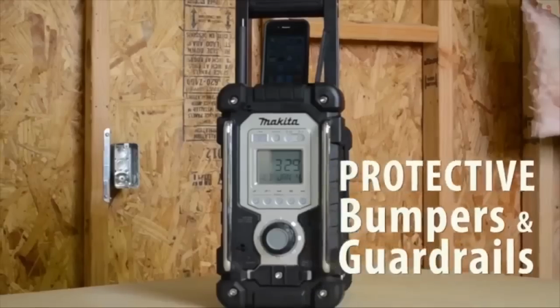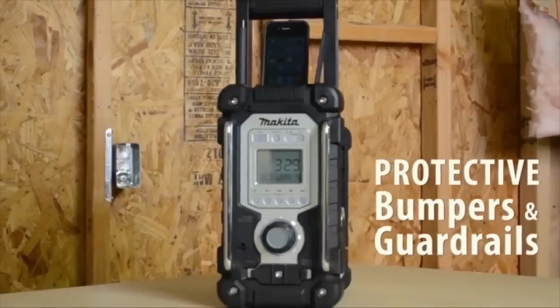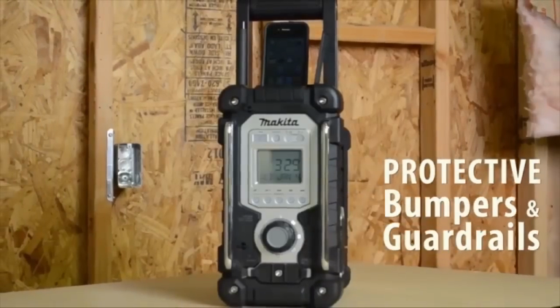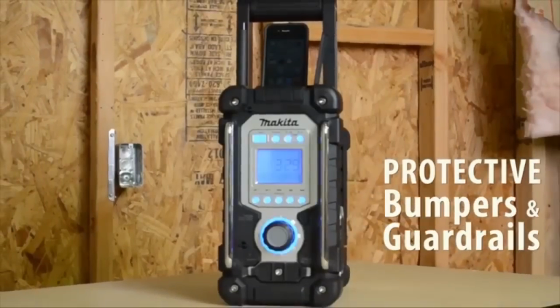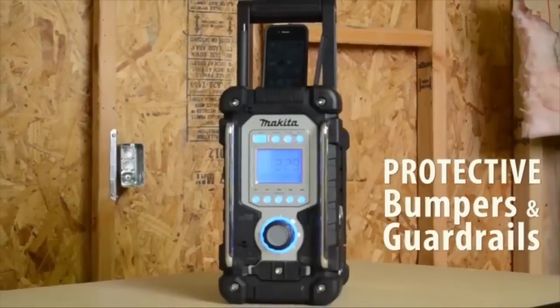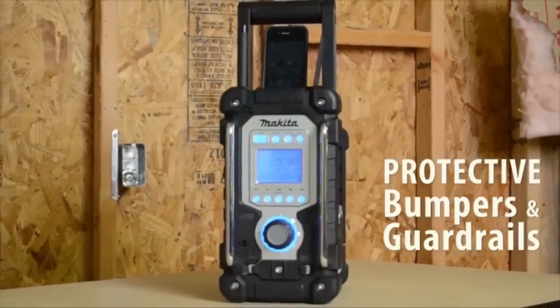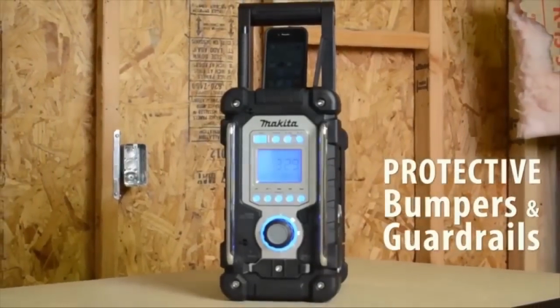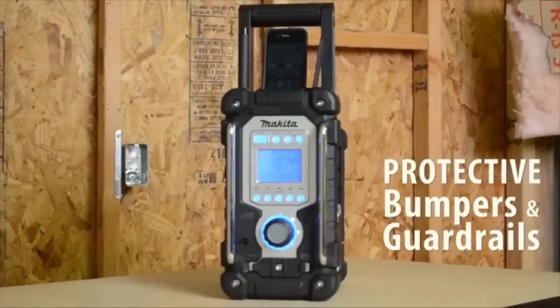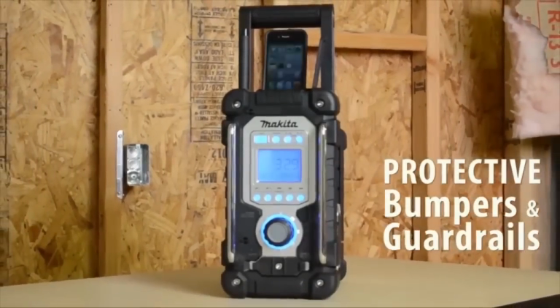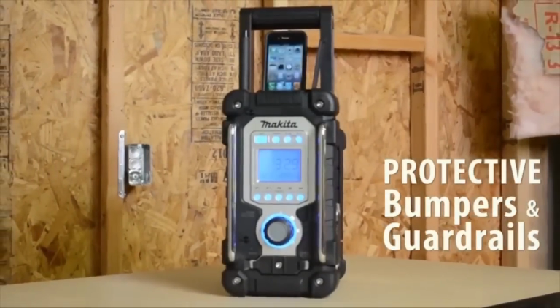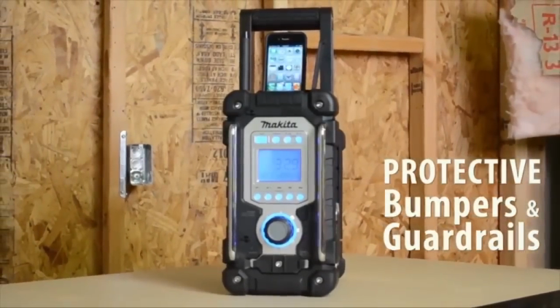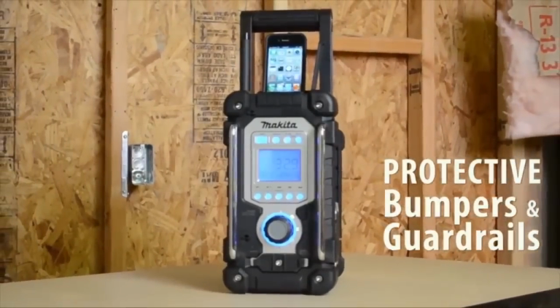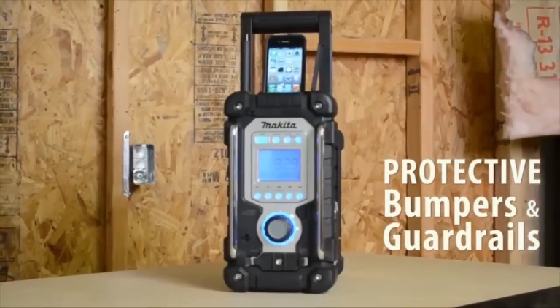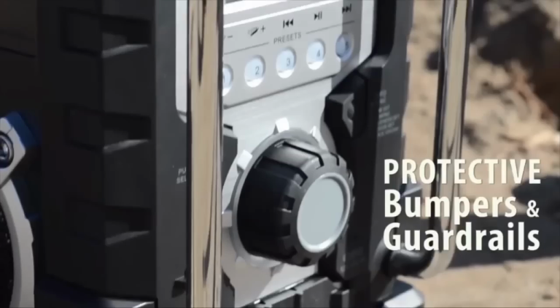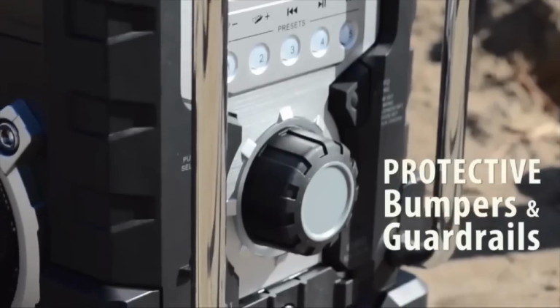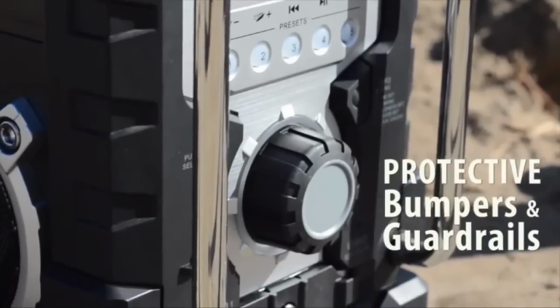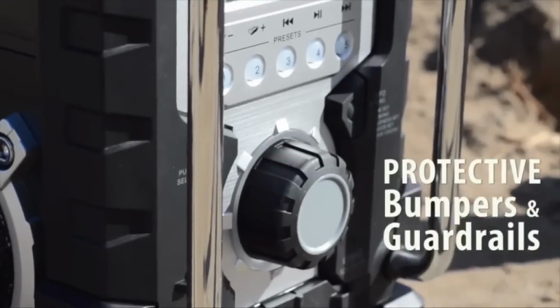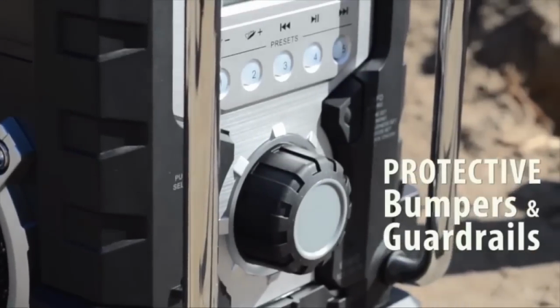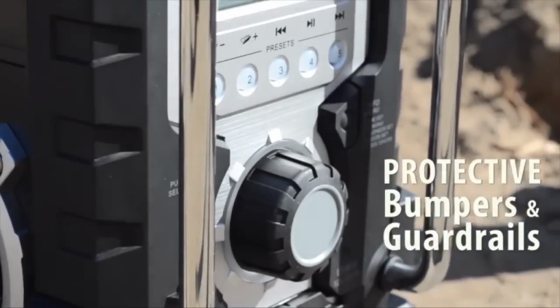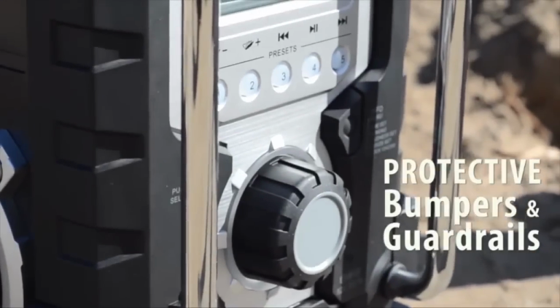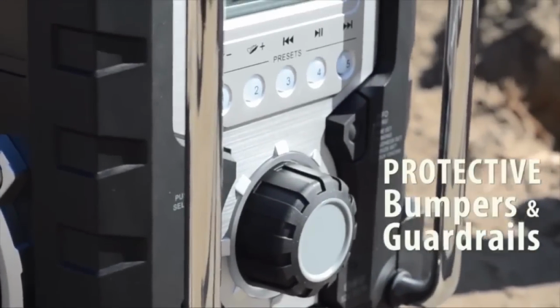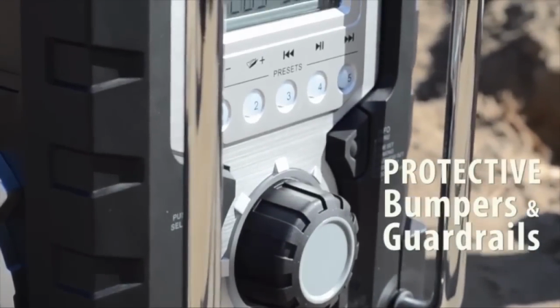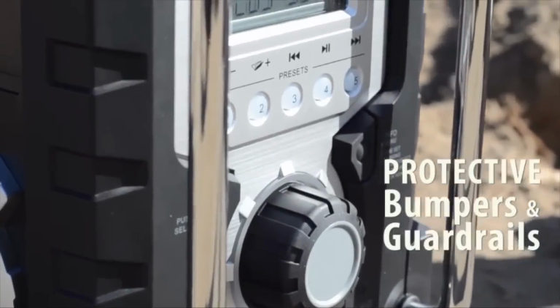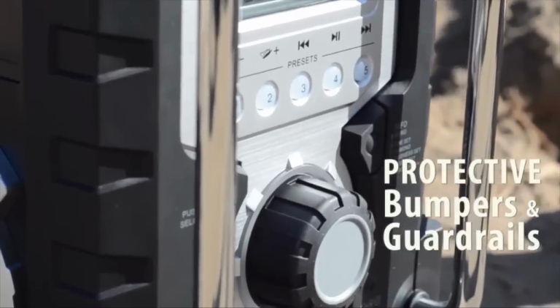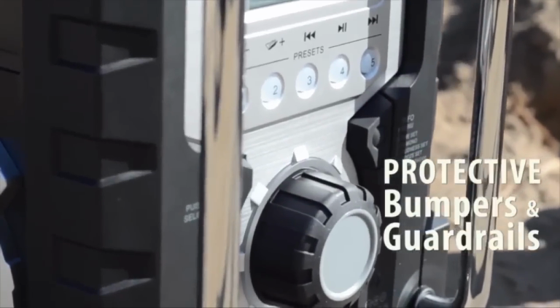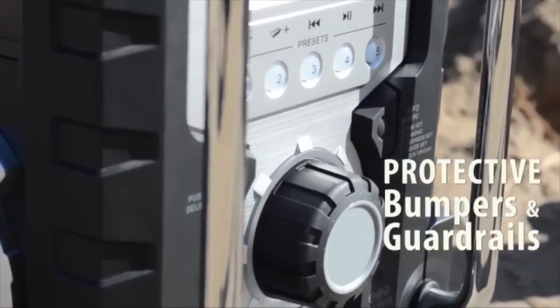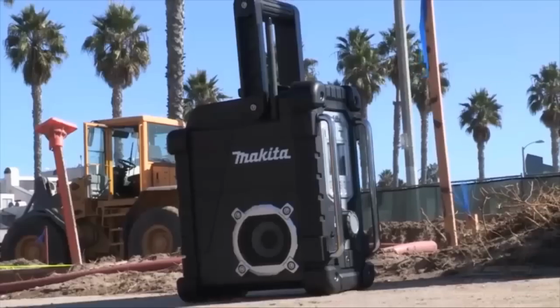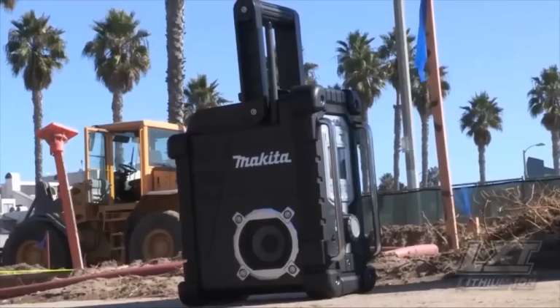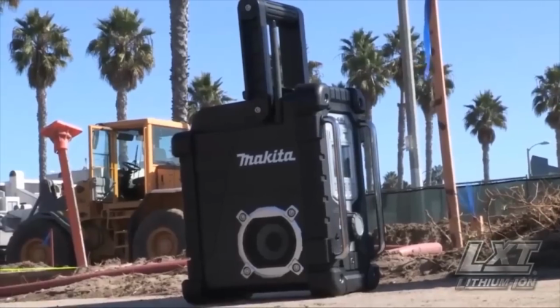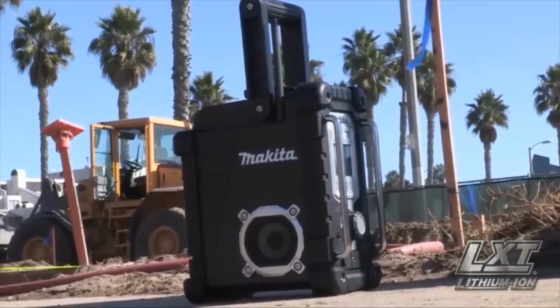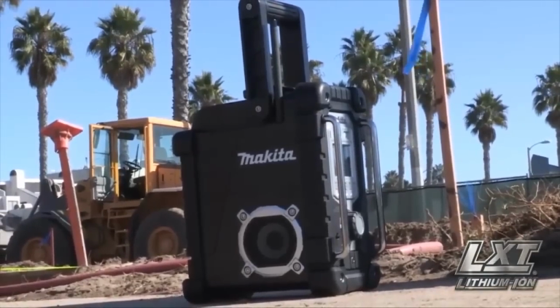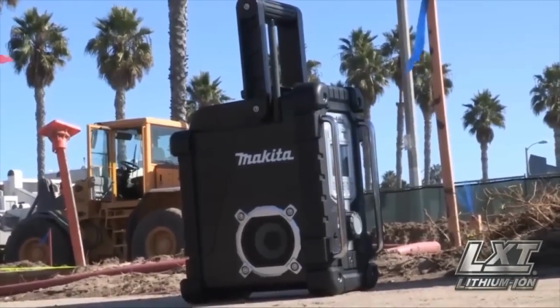Designed with protective rubberized bumpers and aluminum guardrails, engineered for use in harsh jobsite conditions.